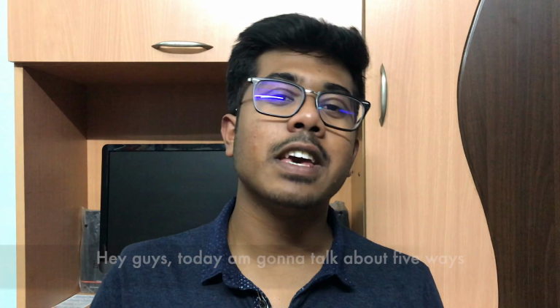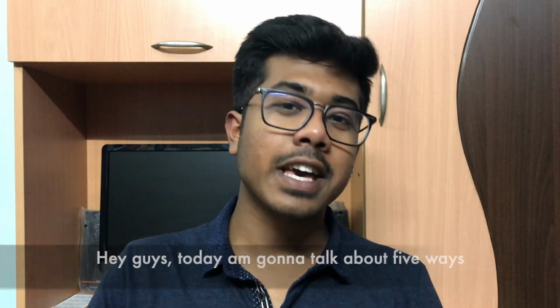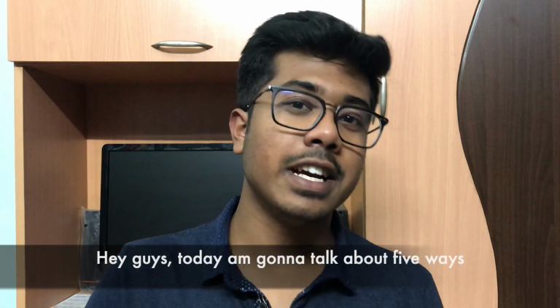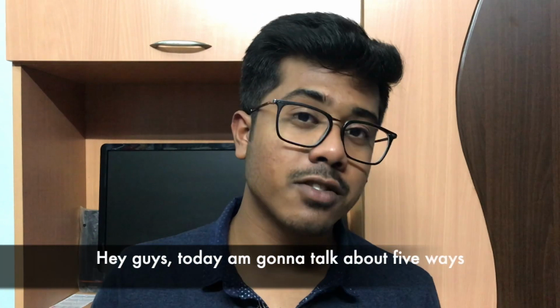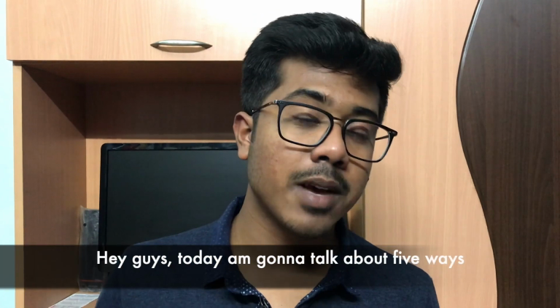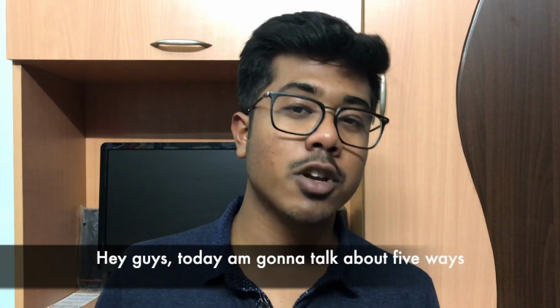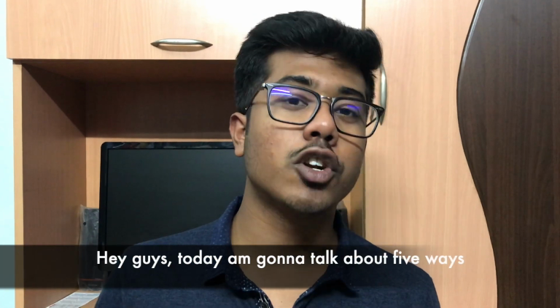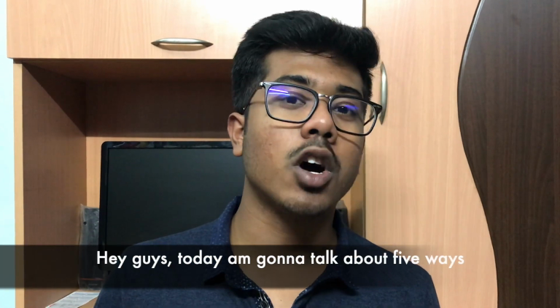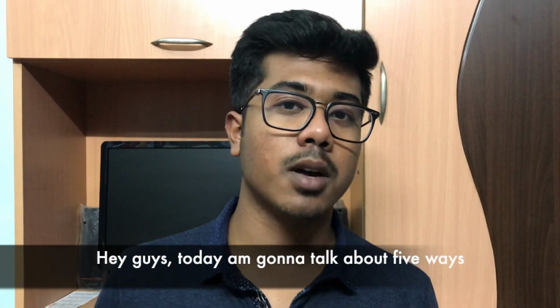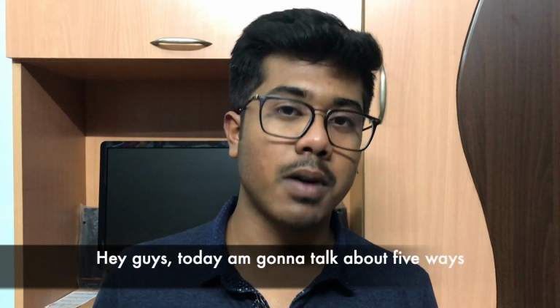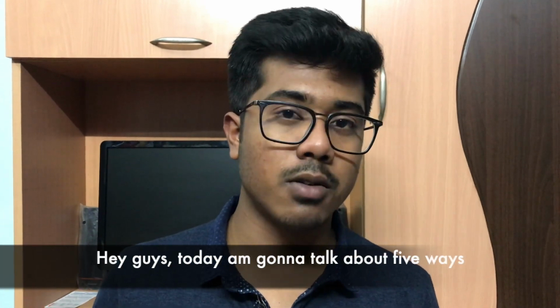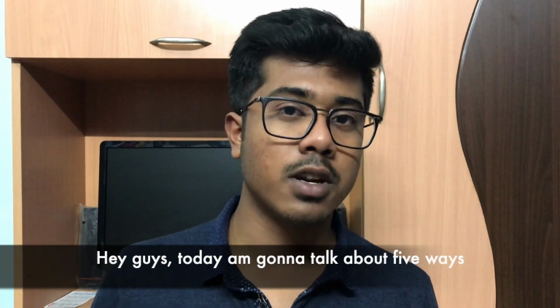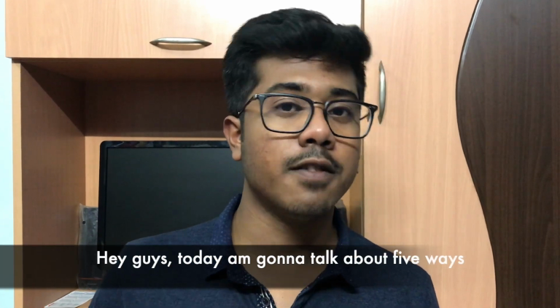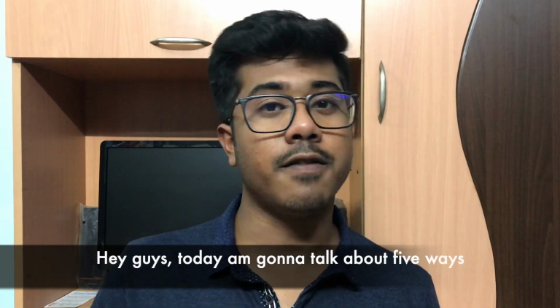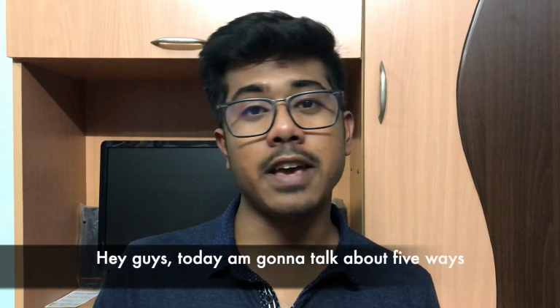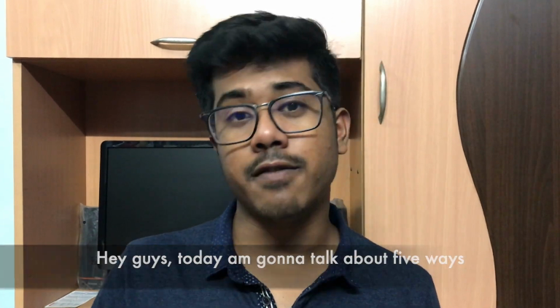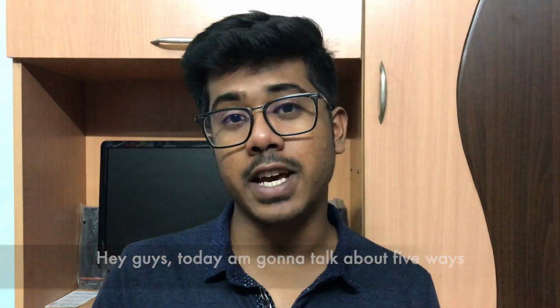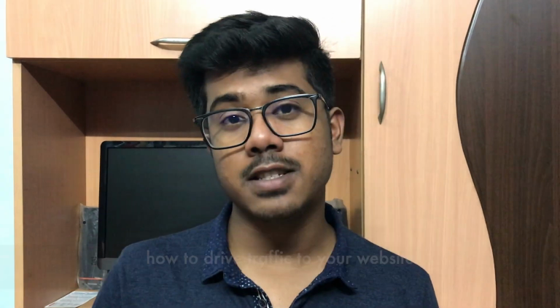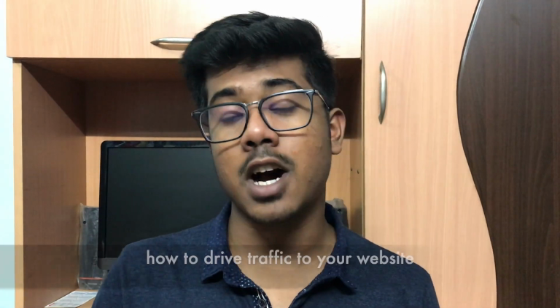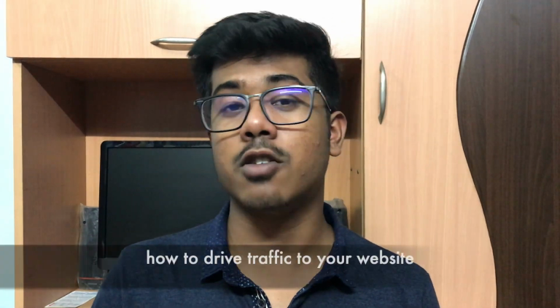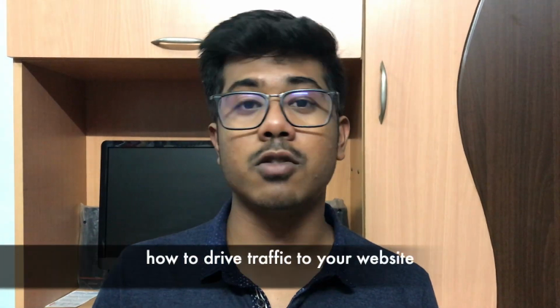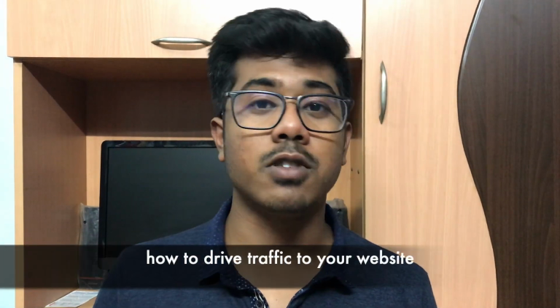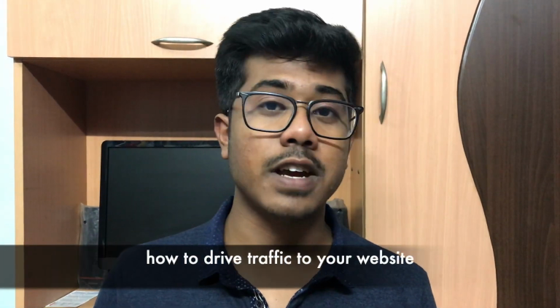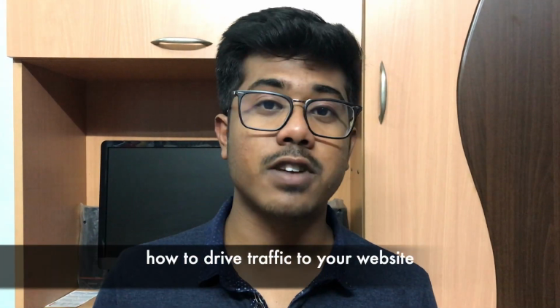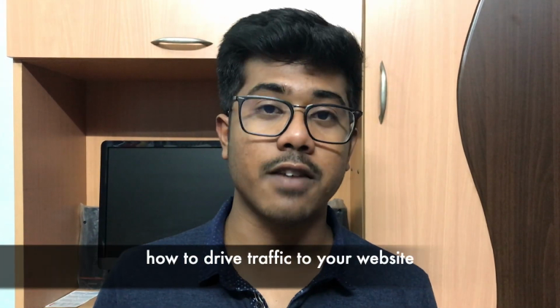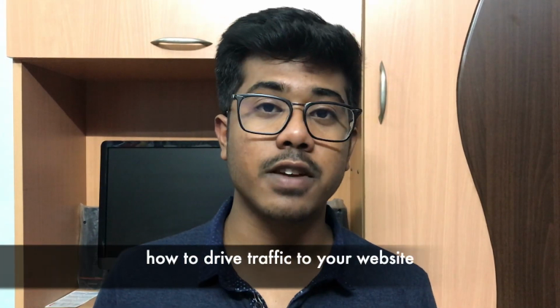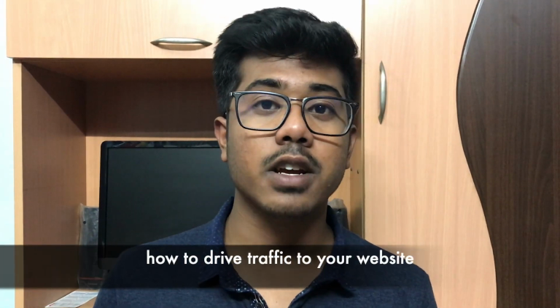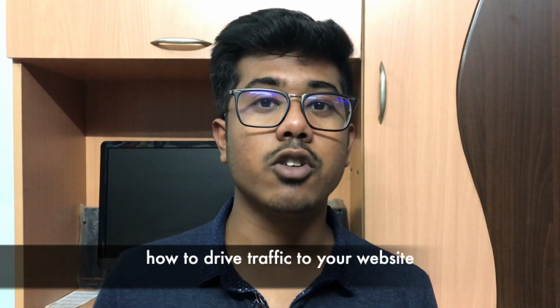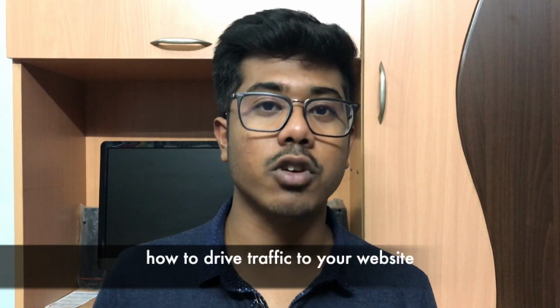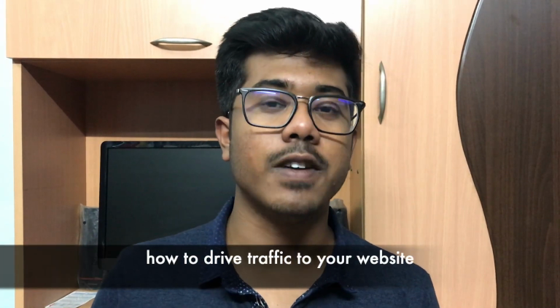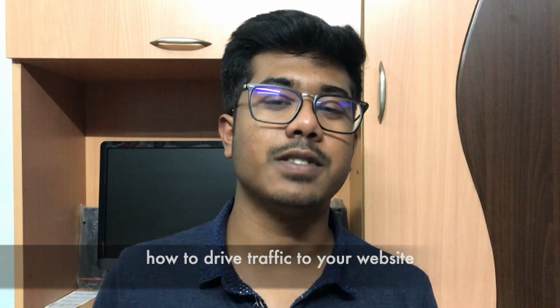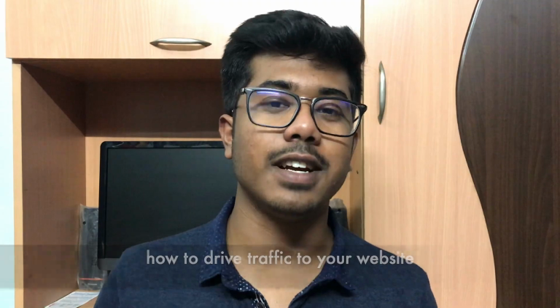Hey guys, today I'm going to talk about five ways how to drive traffic to your website.